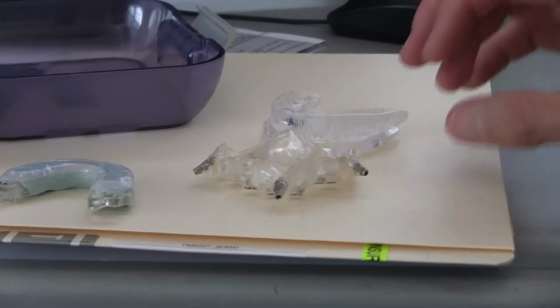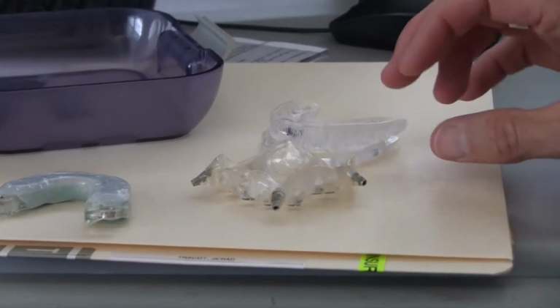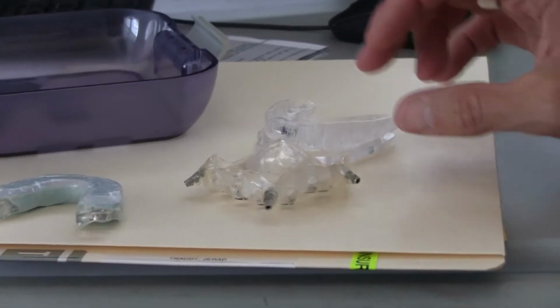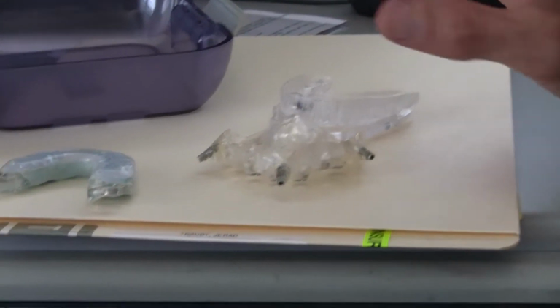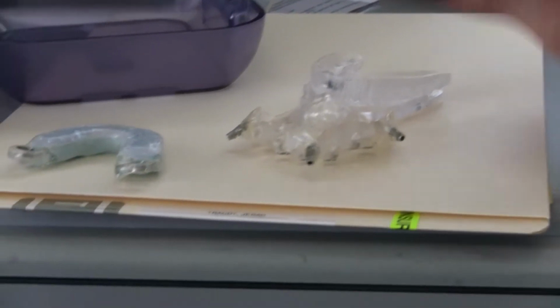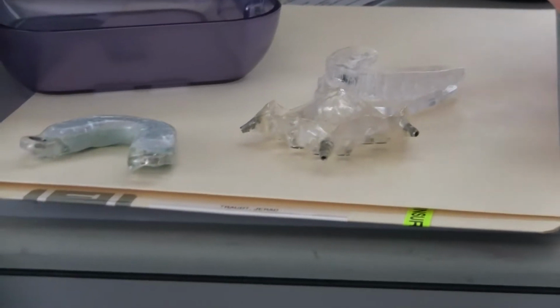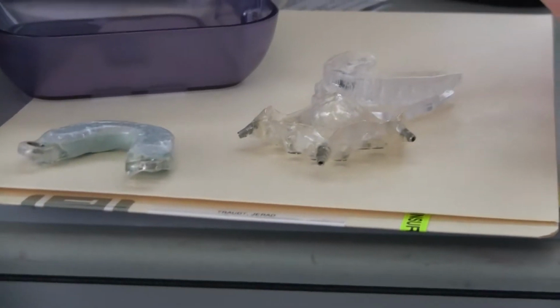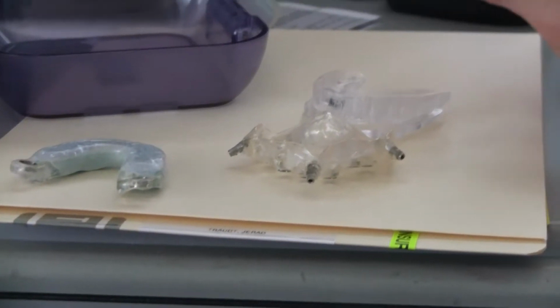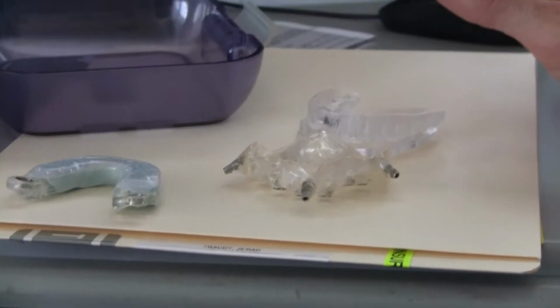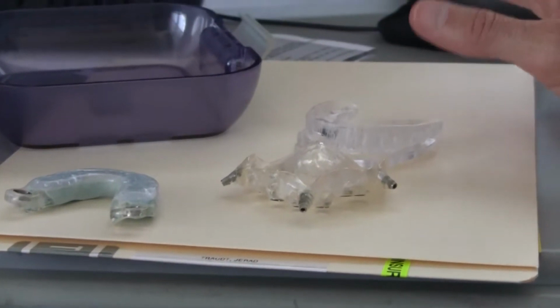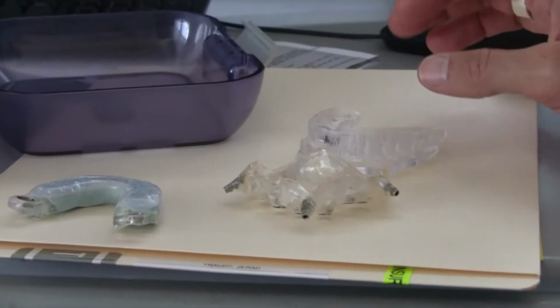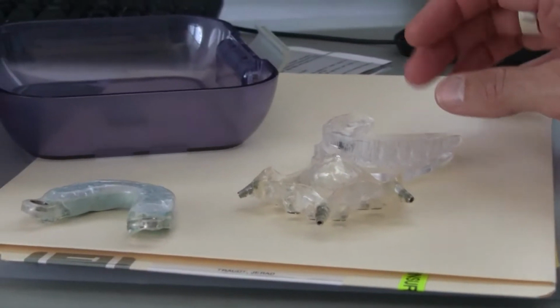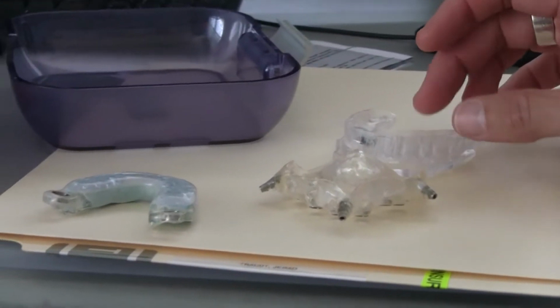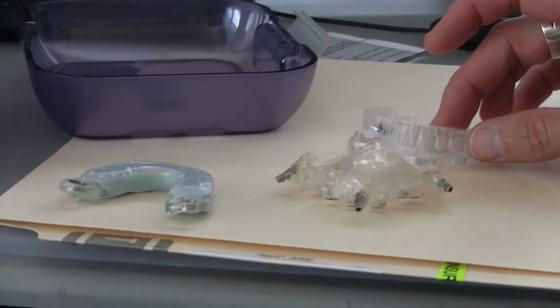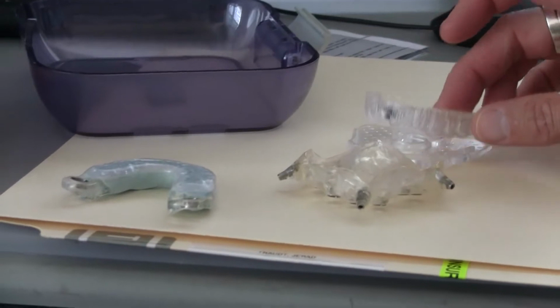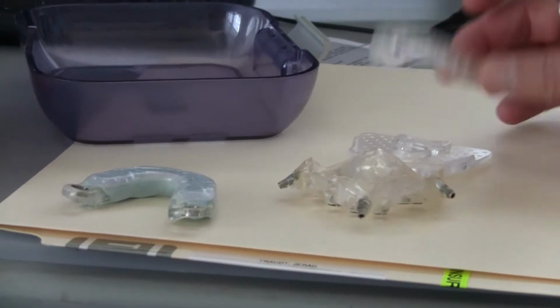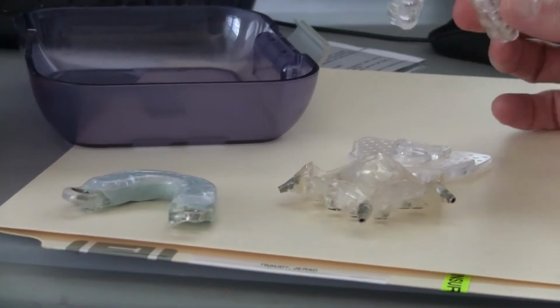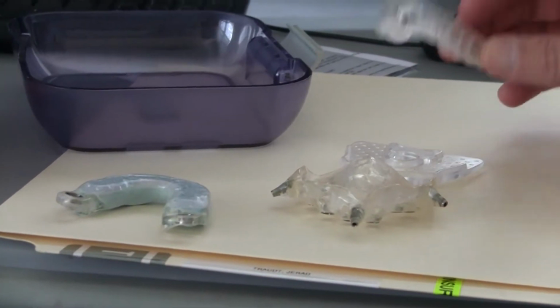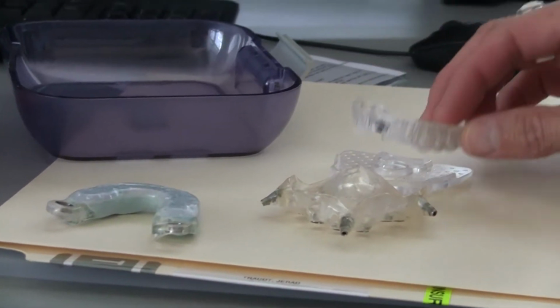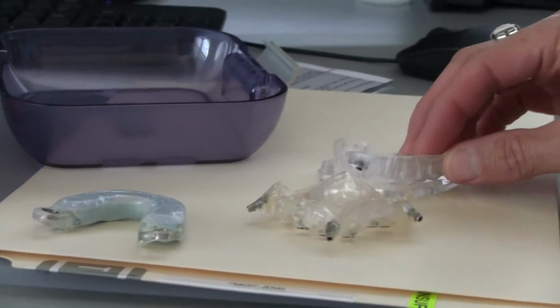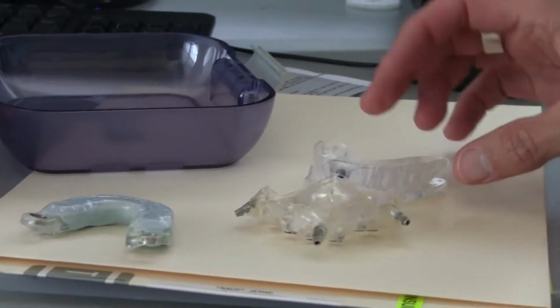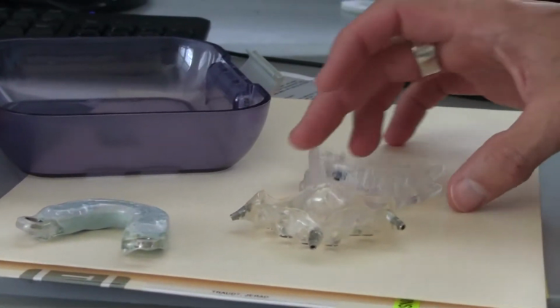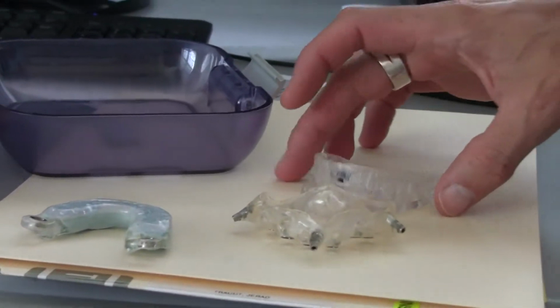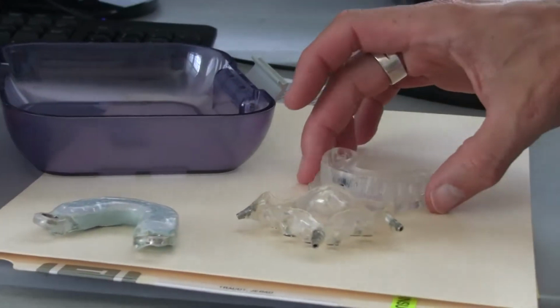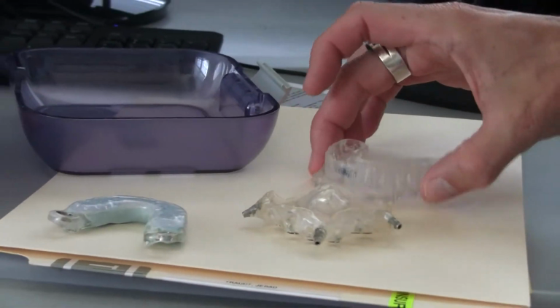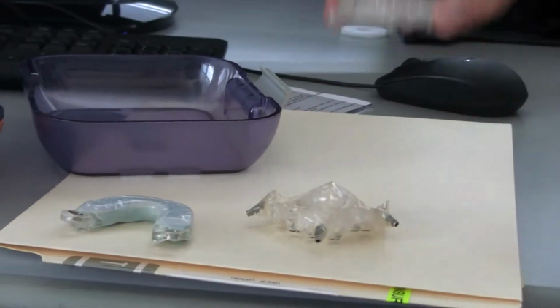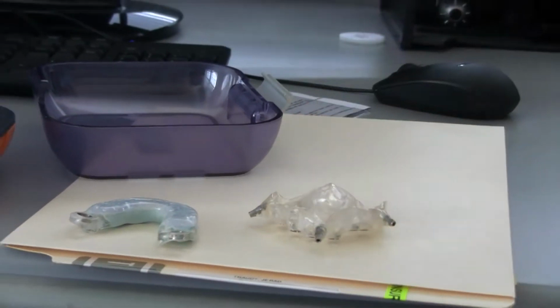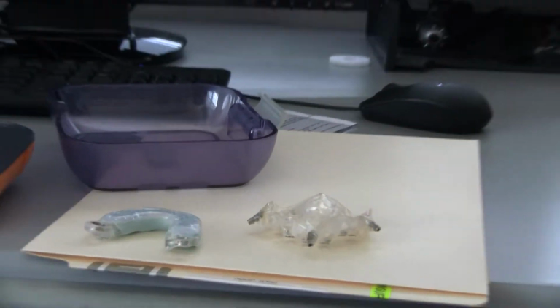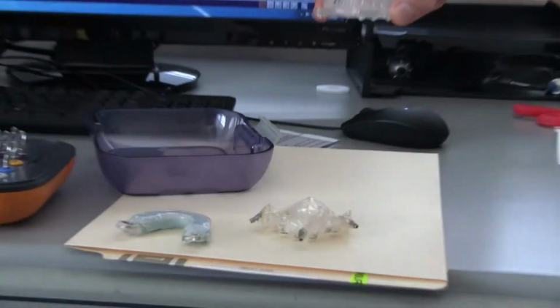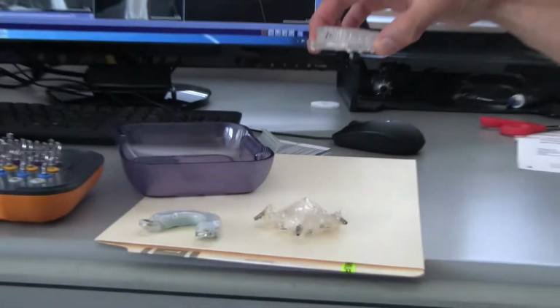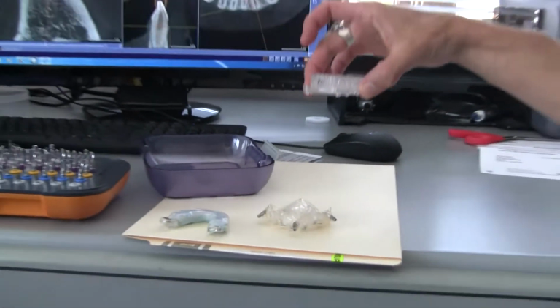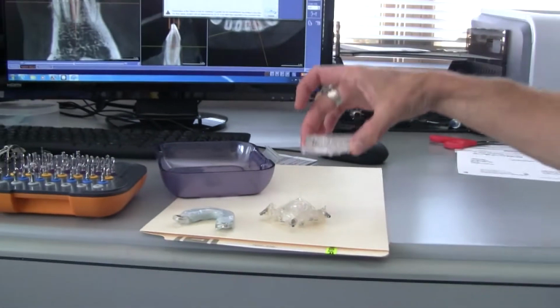You don't do this two-scan technique. You just duplicate the denture, bond it to the plate, and scan it in the mouth.